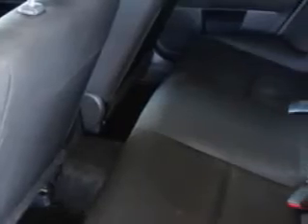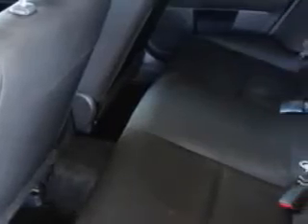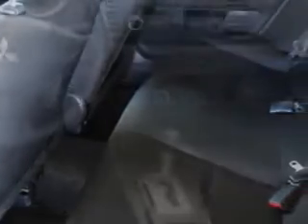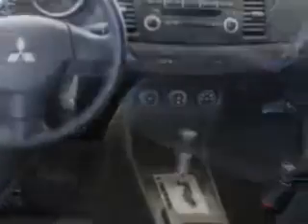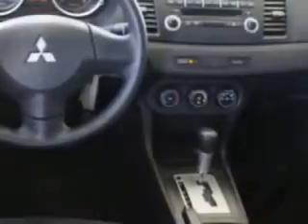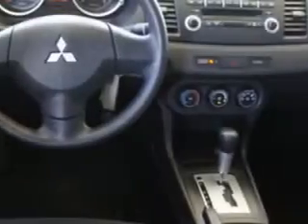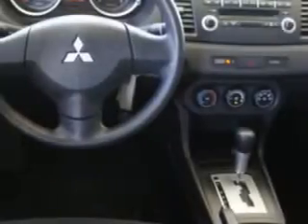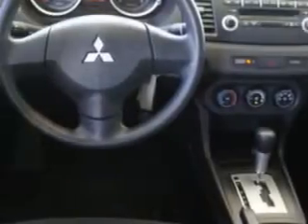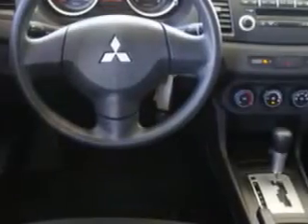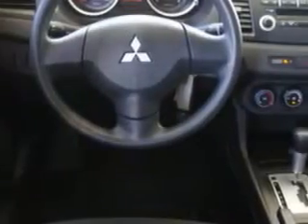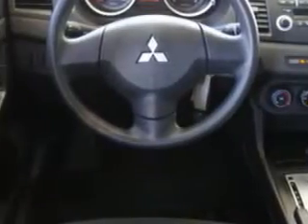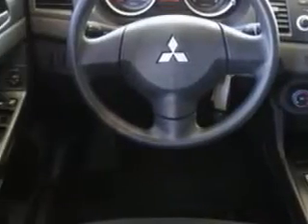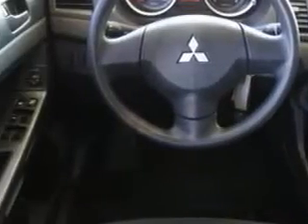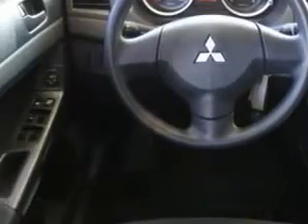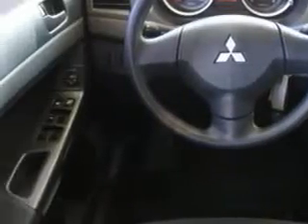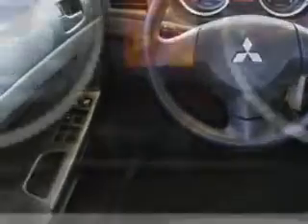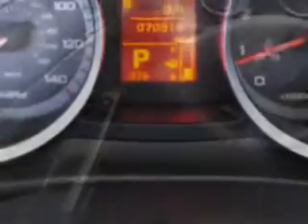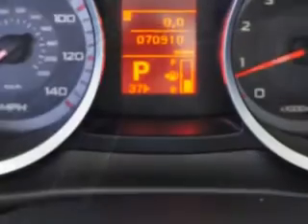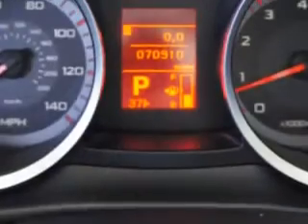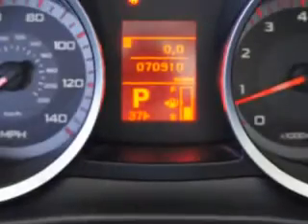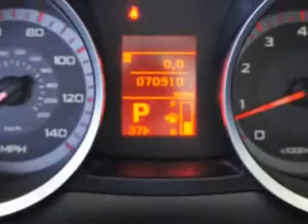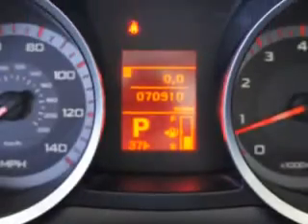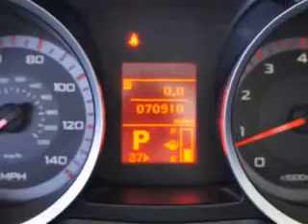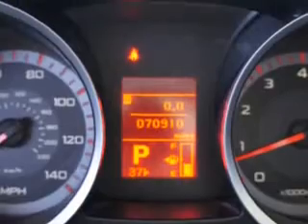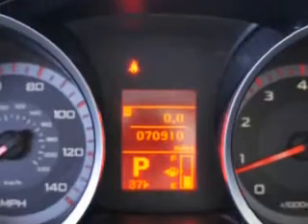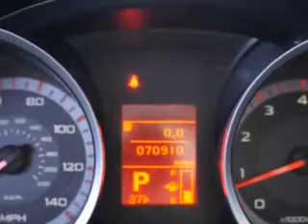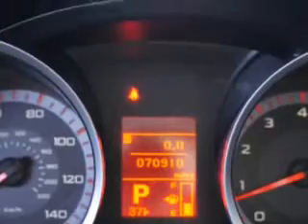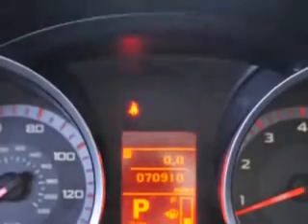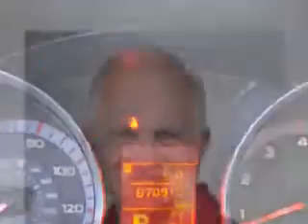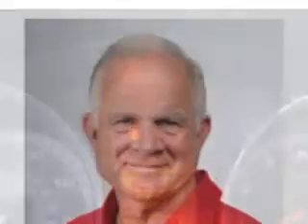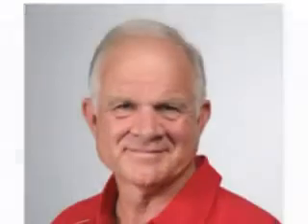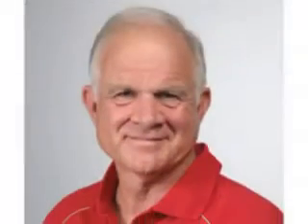Enjoy the drive and have peace of mind in this 2009 Mitsubishi Lancer. See us at Harry Robinson Buick GMC today.